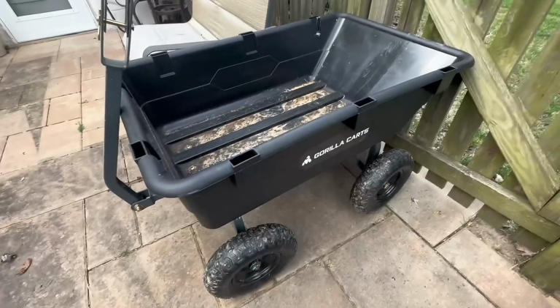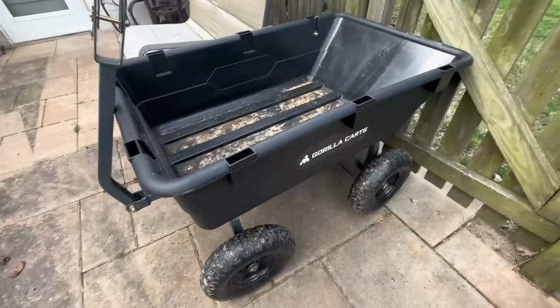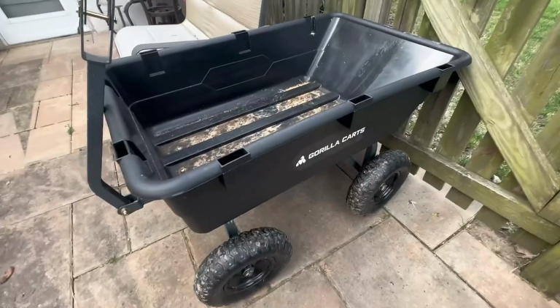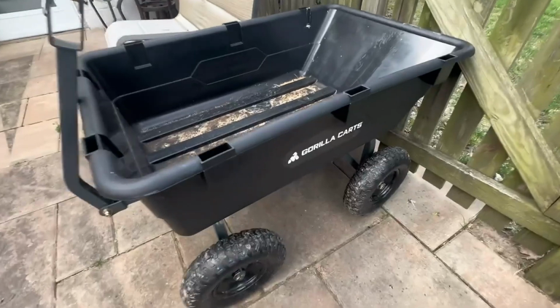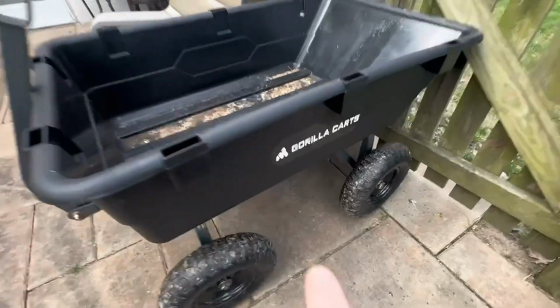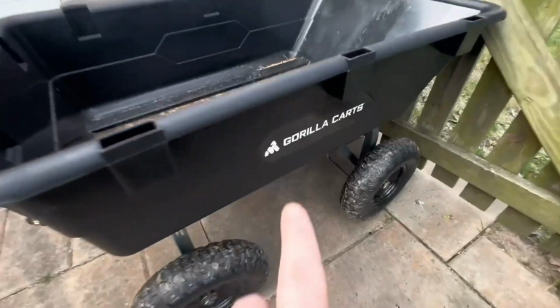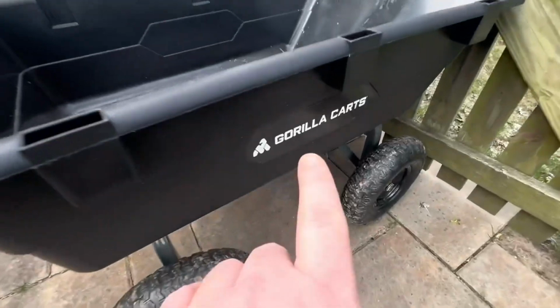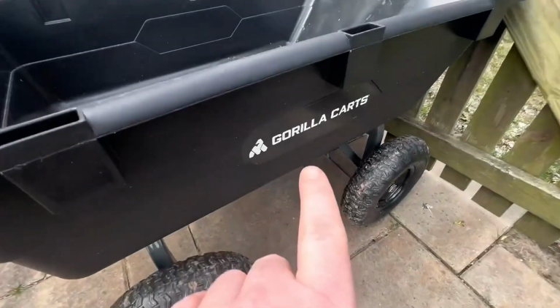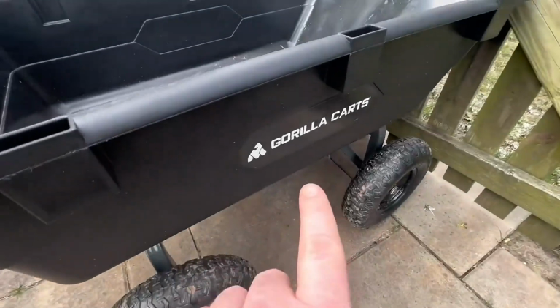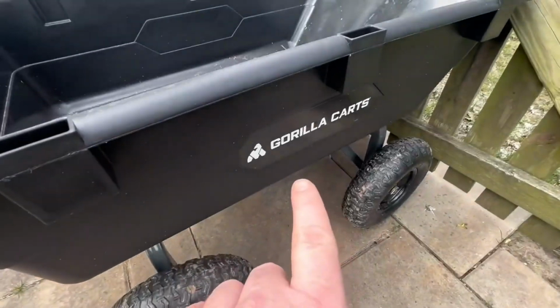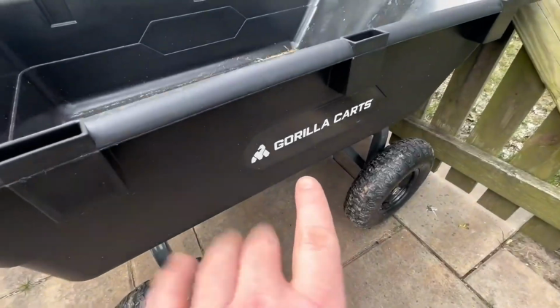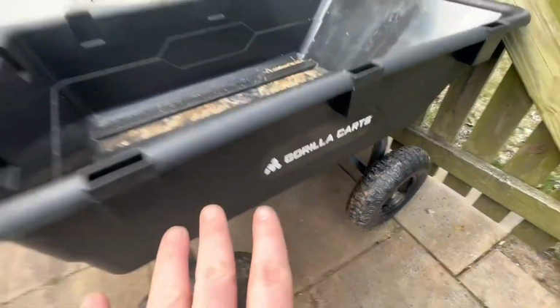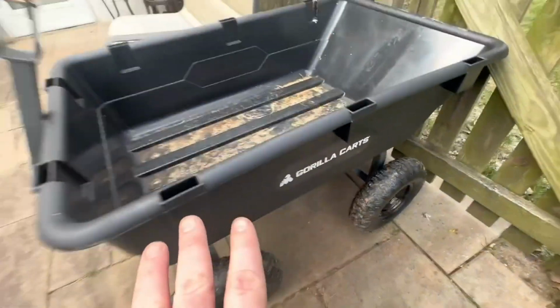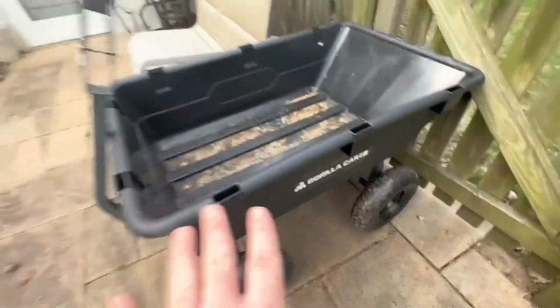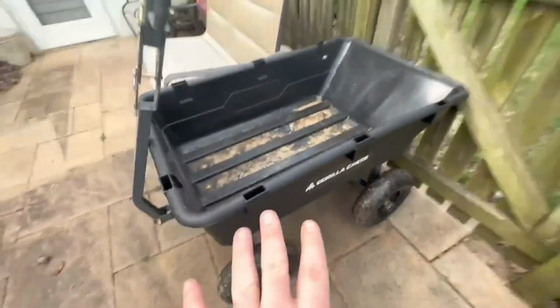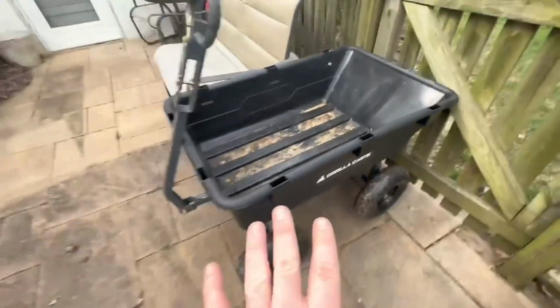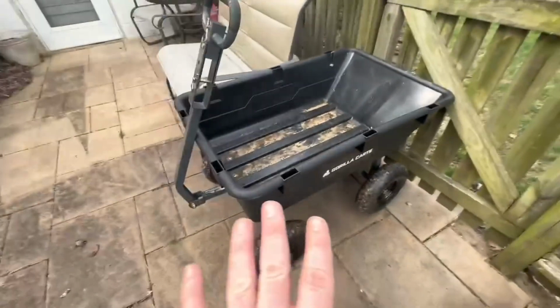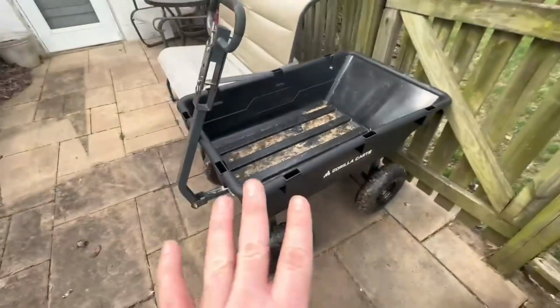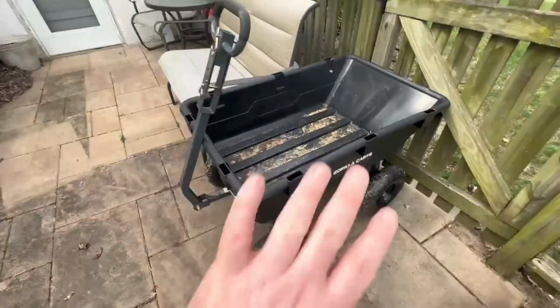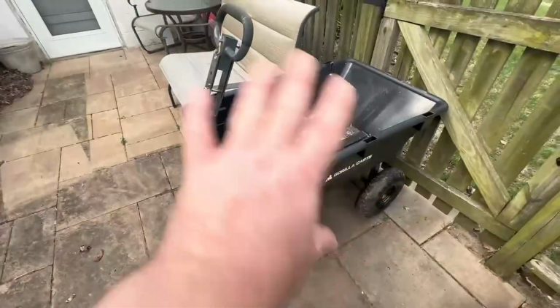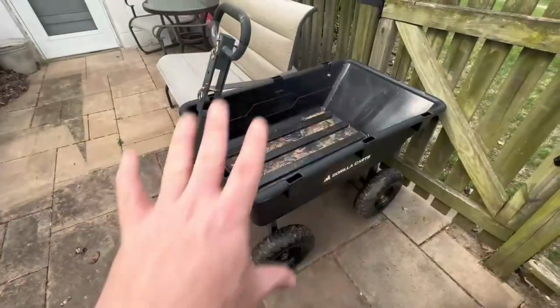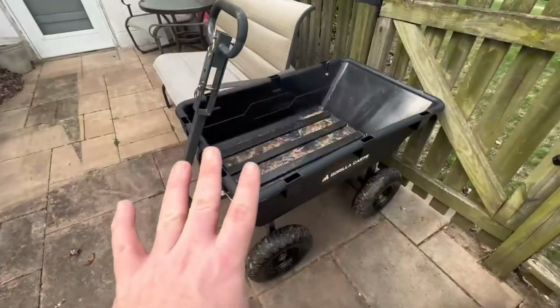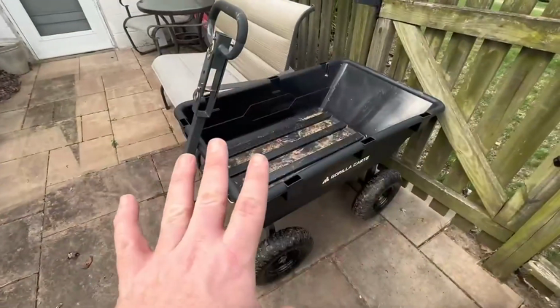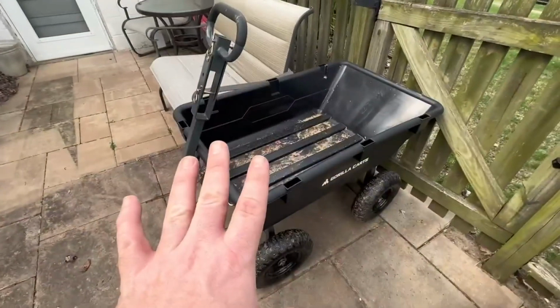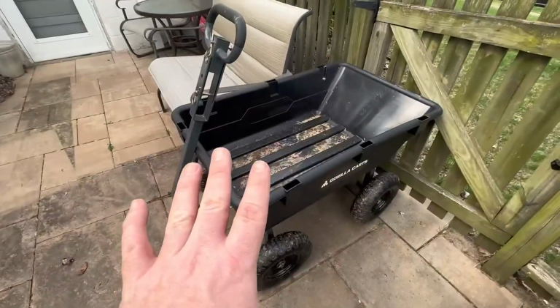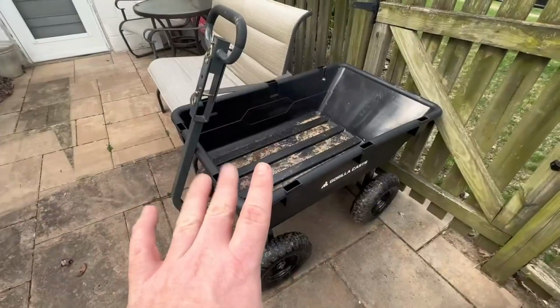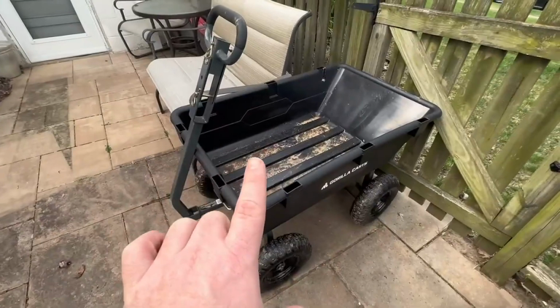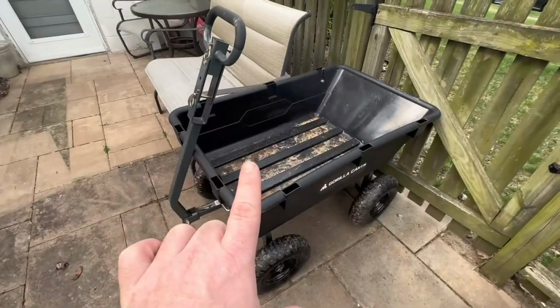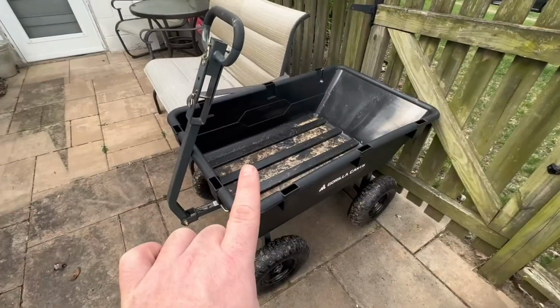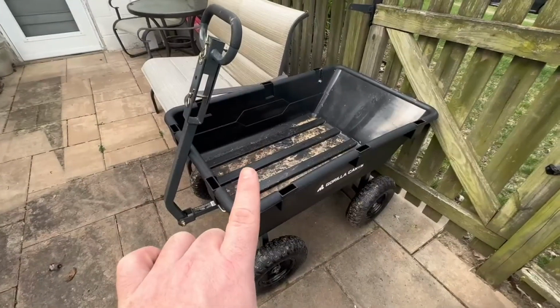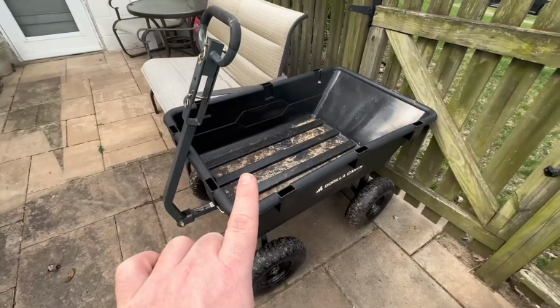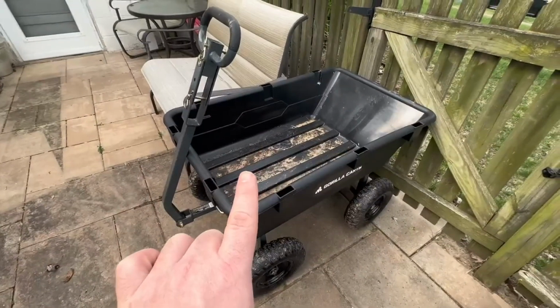Hey, my name is Jason and I got this Gorilla Cart off Amazon. I want to go through all of its features in case this is something that you're interested in.